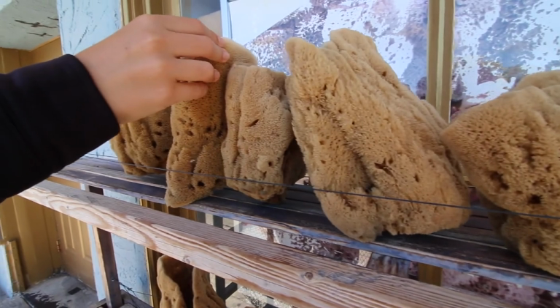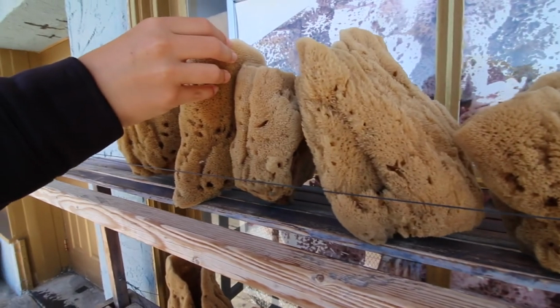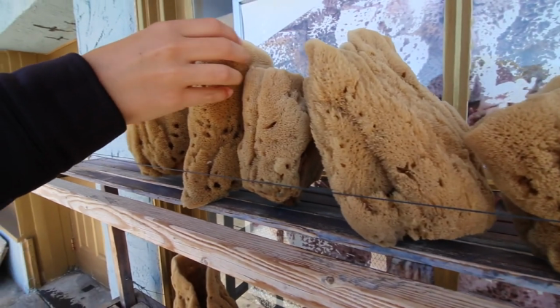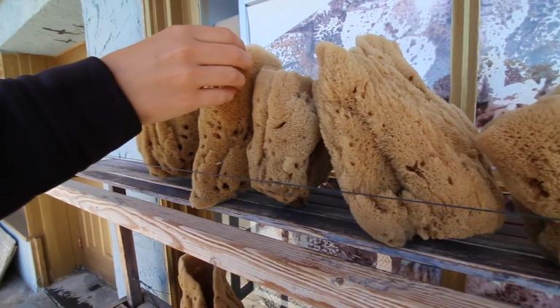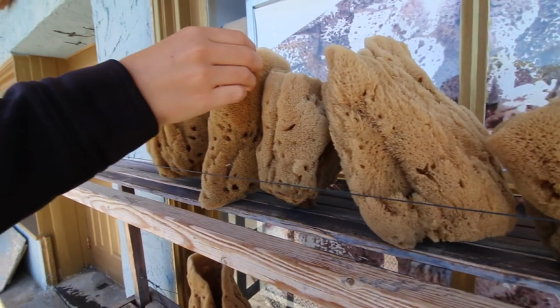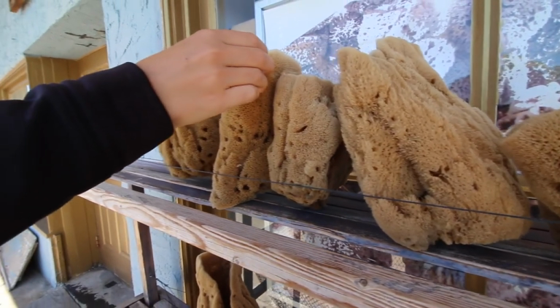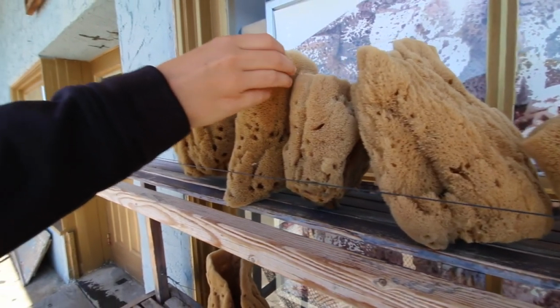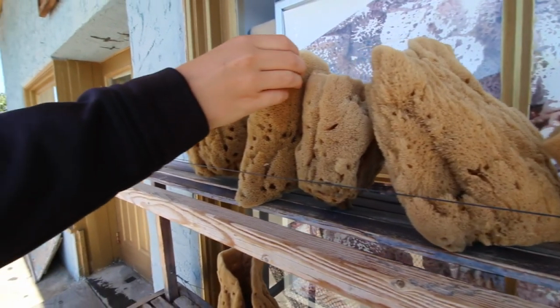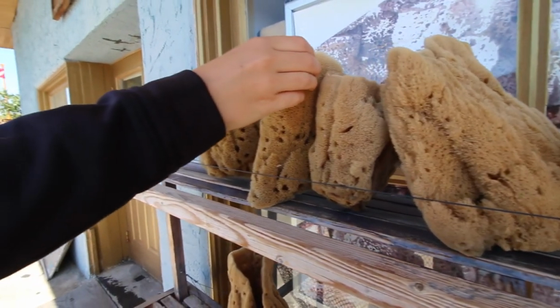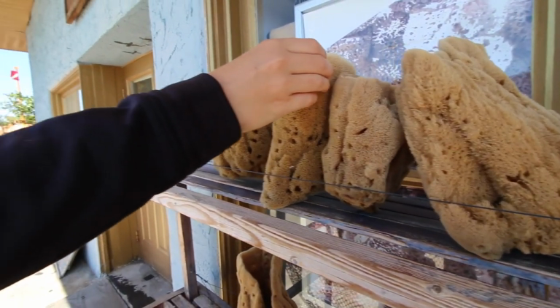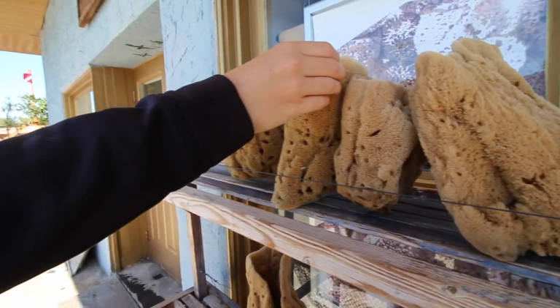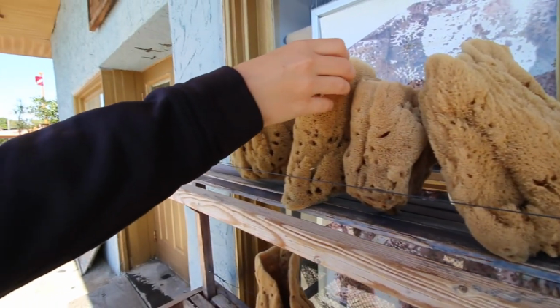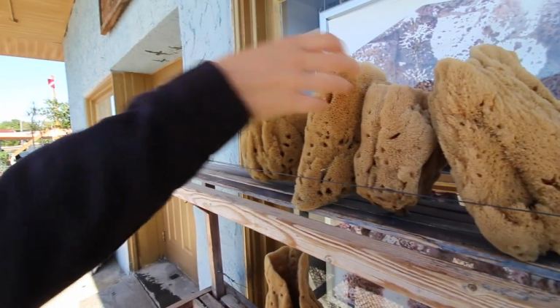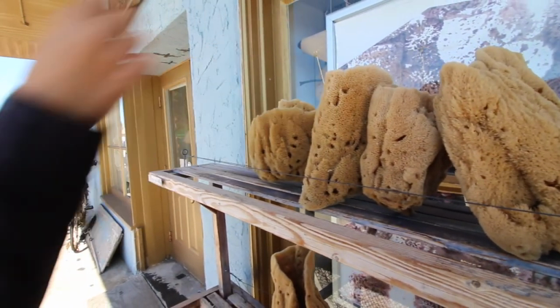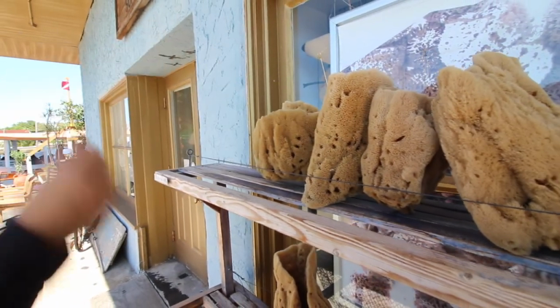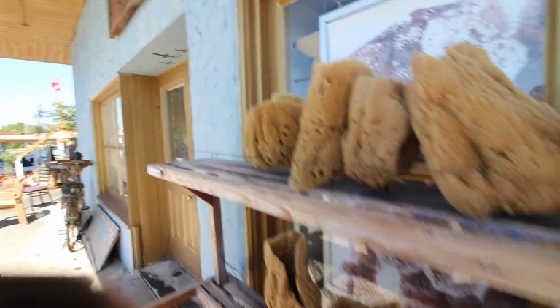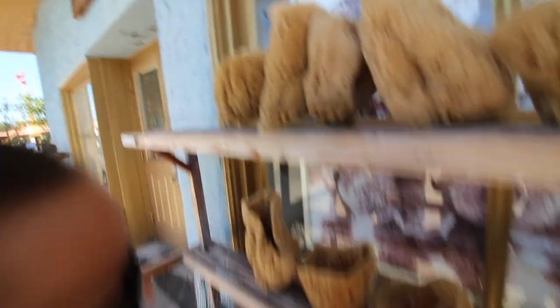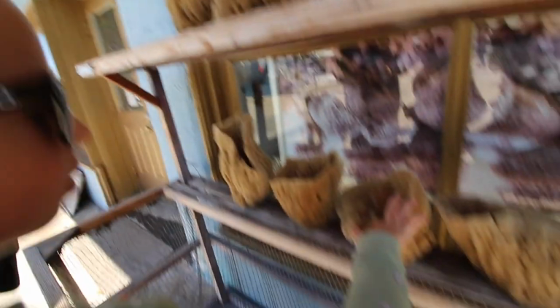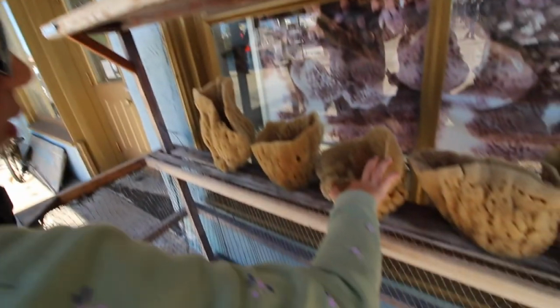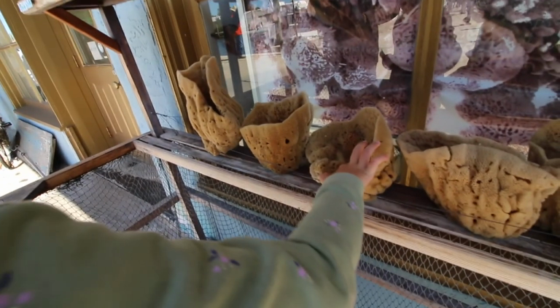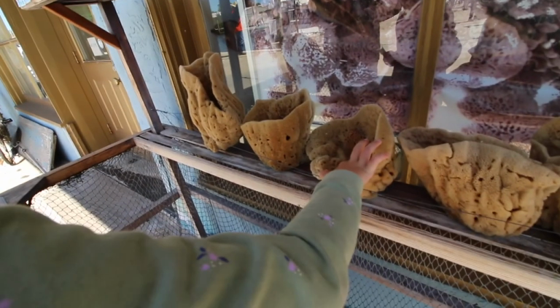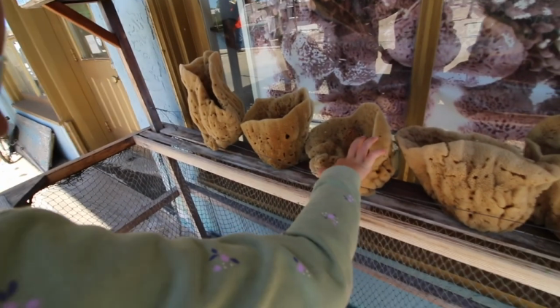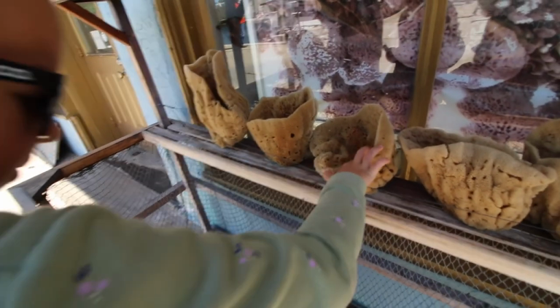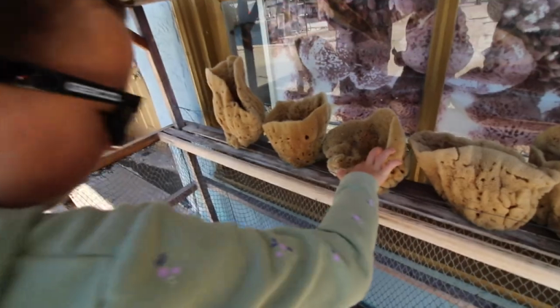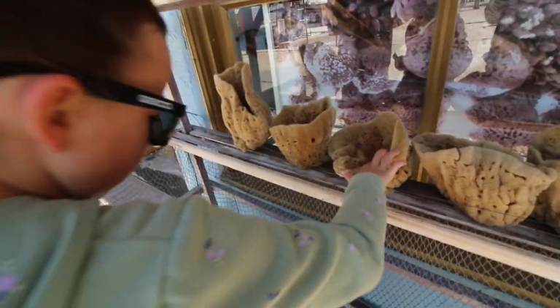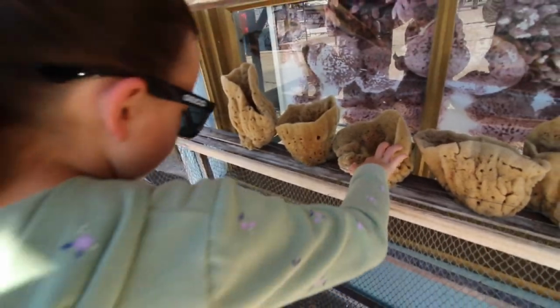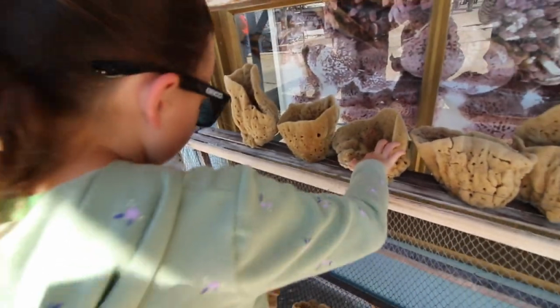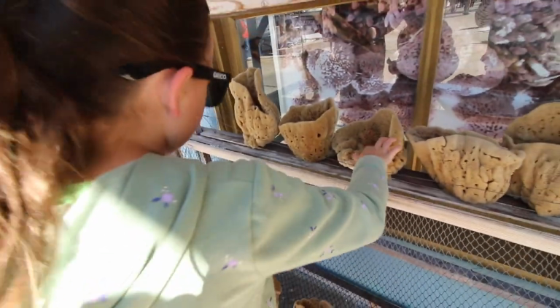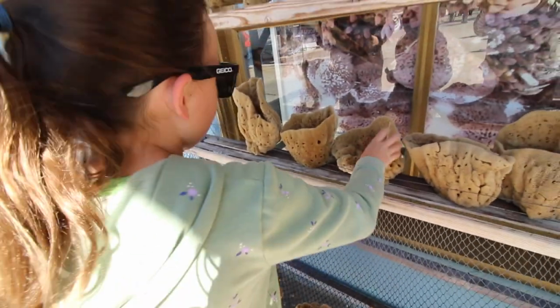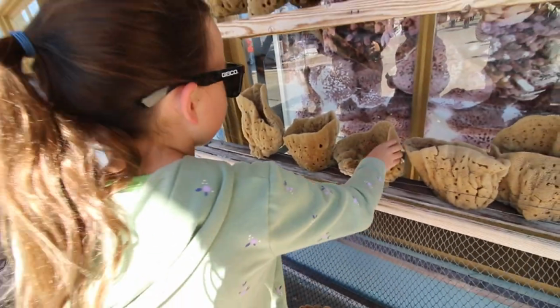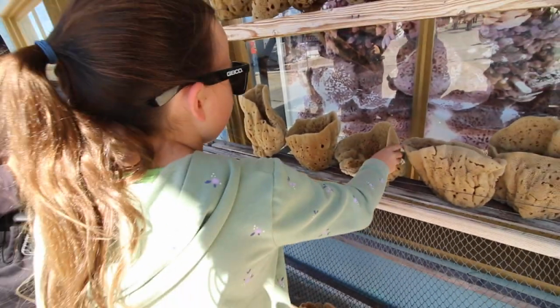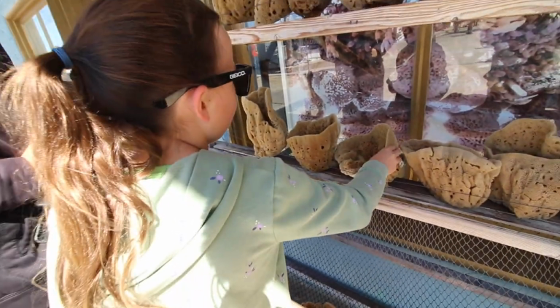They're slaps but also bristly. They're squishy. They're so cool.